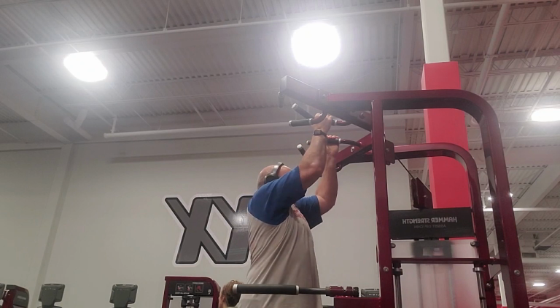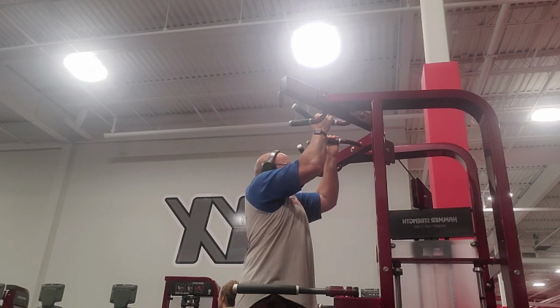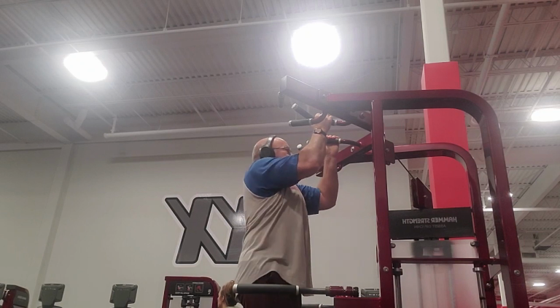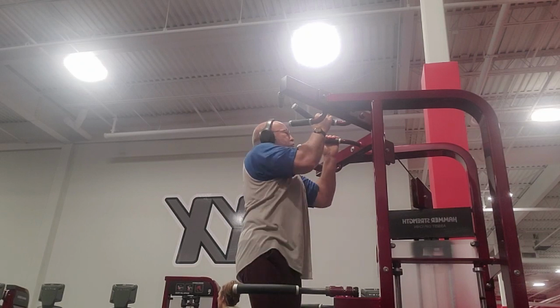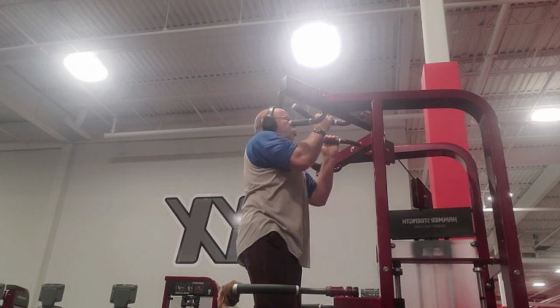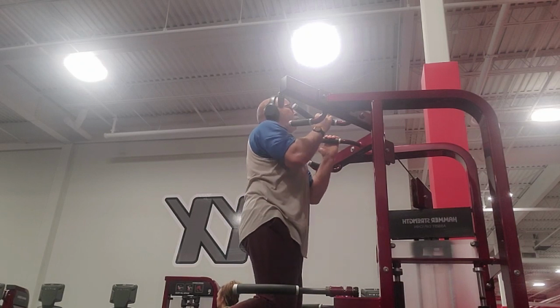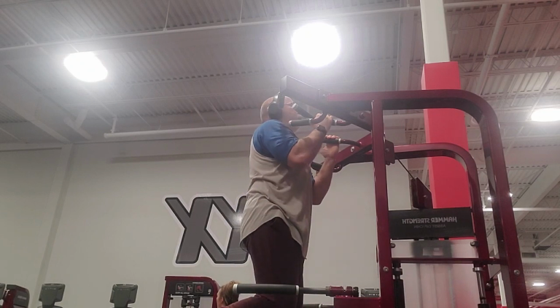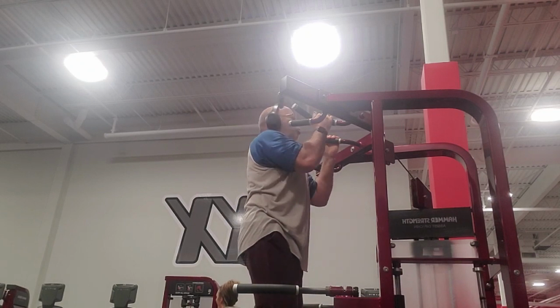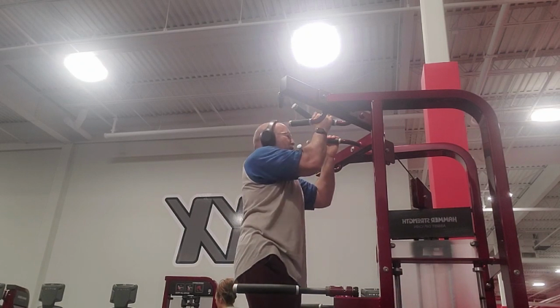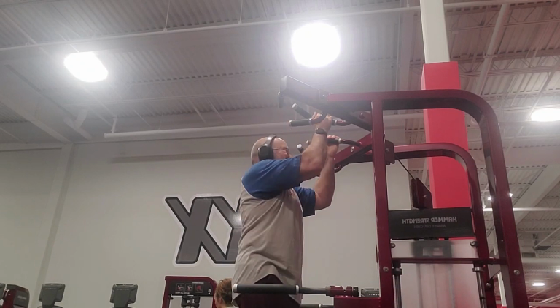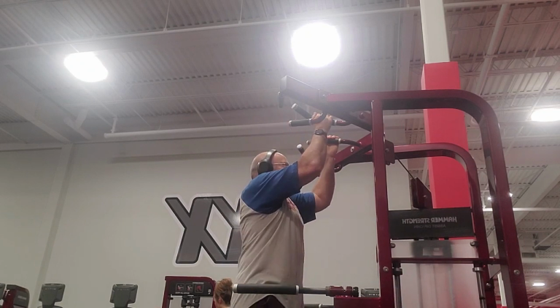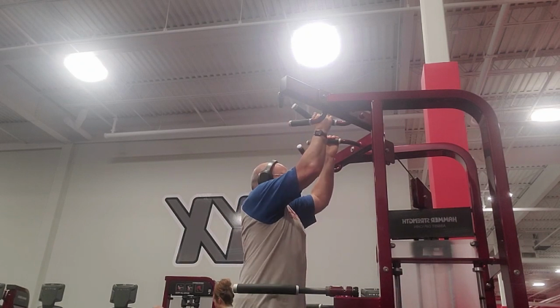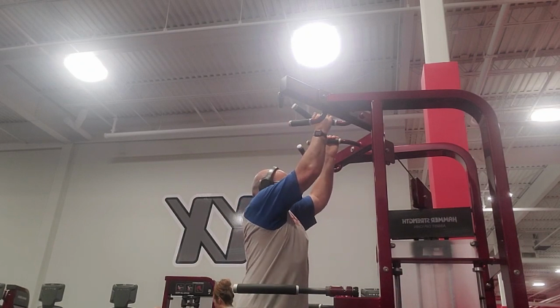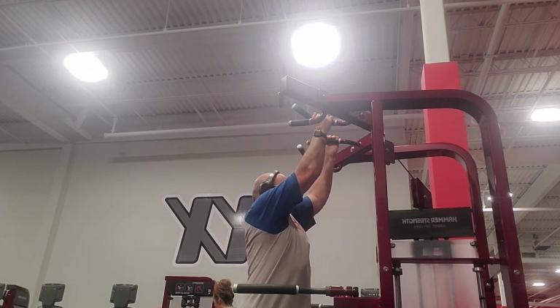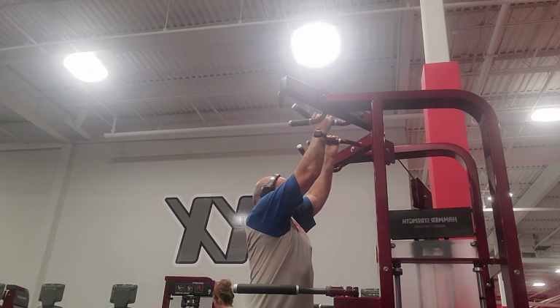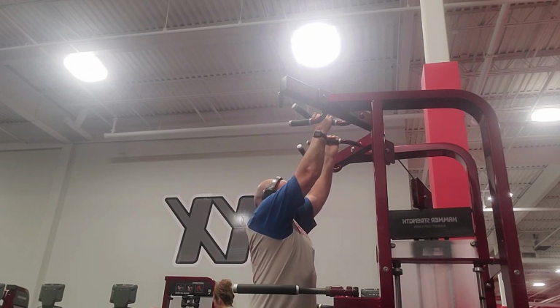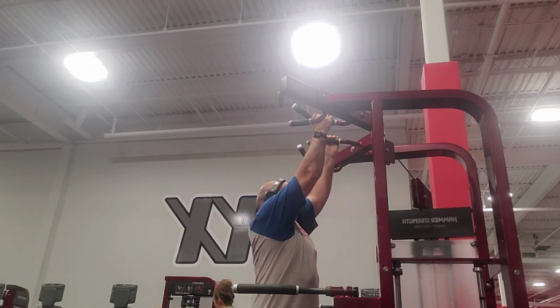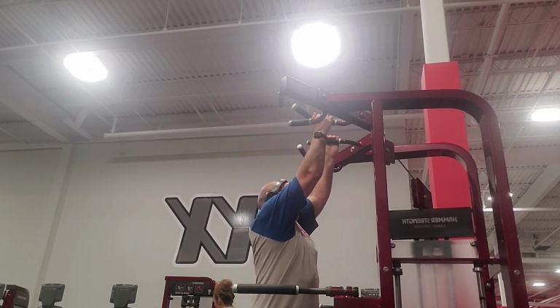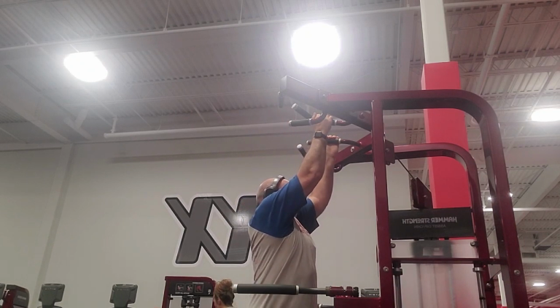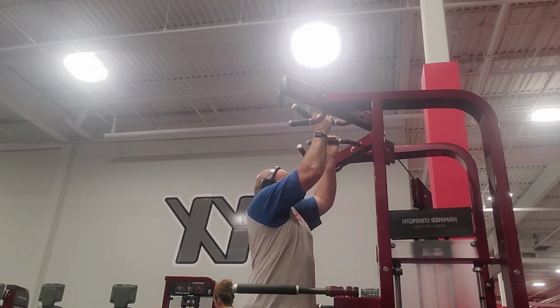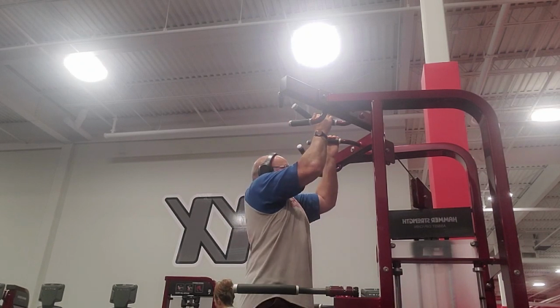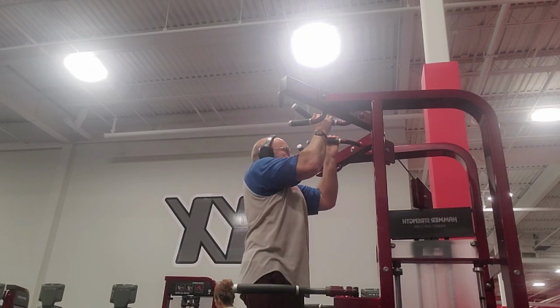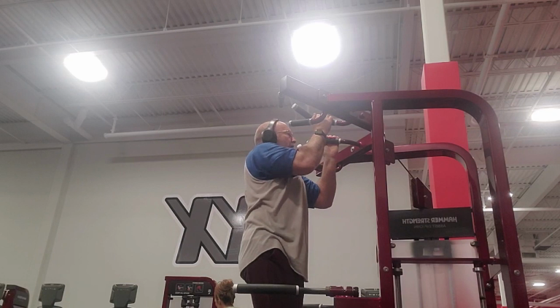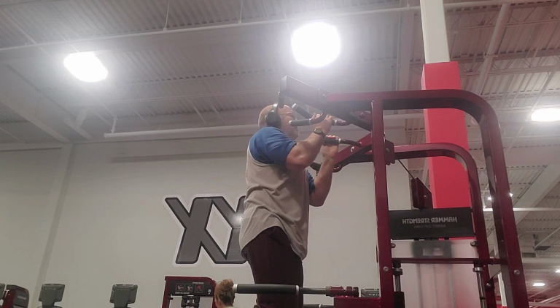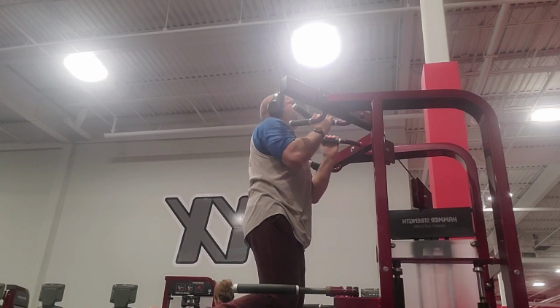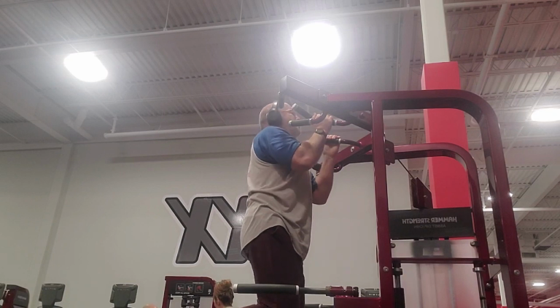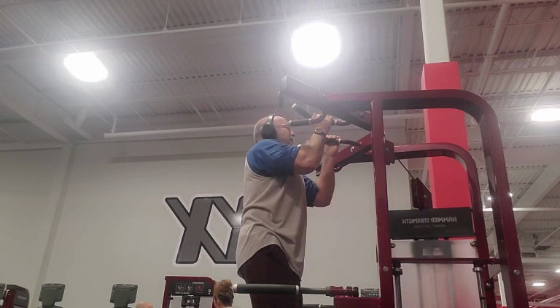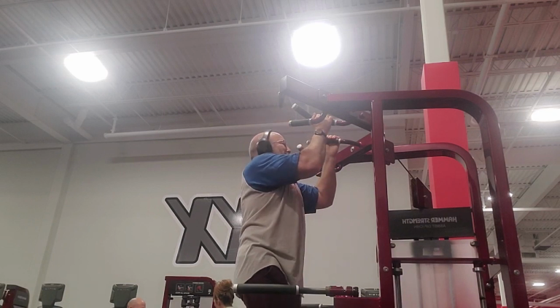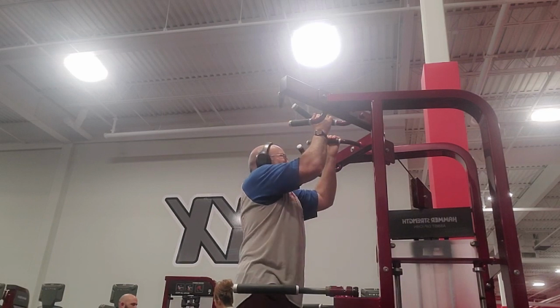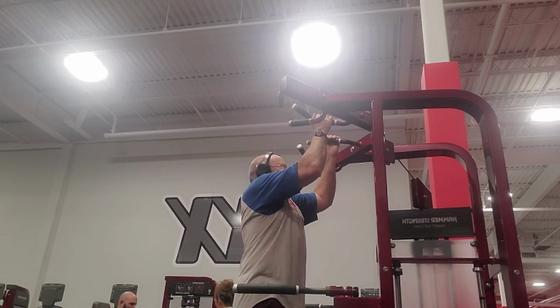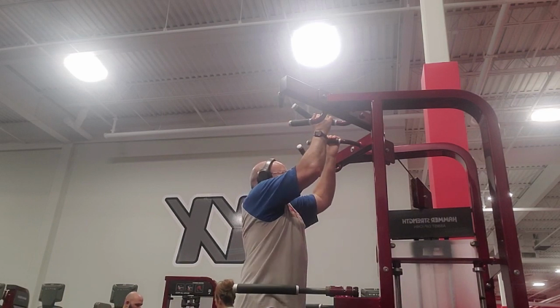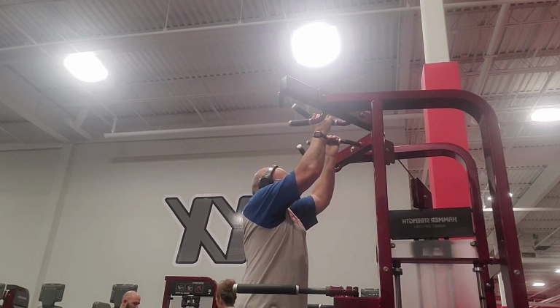Chin-ups or pull-ups always hit the lats, which is fine by me. In fact, I think chins are about the best lat builder there is.